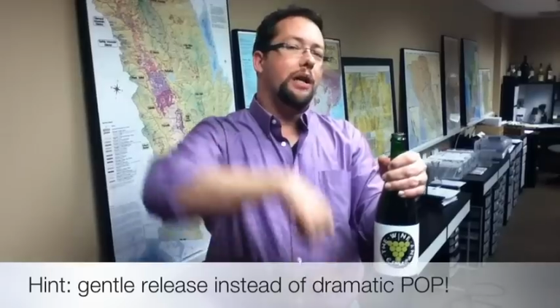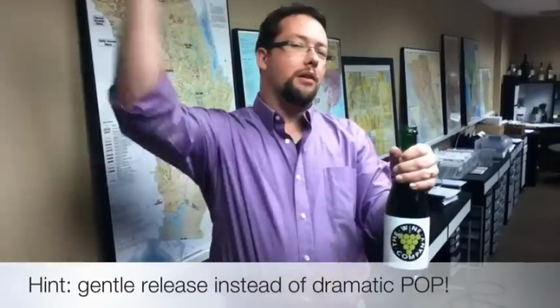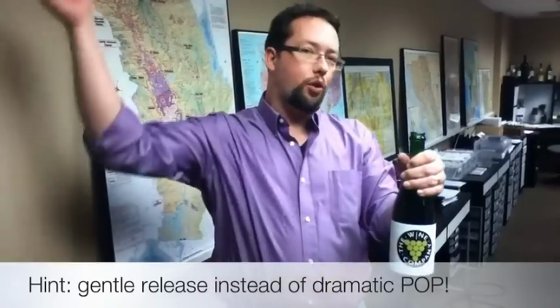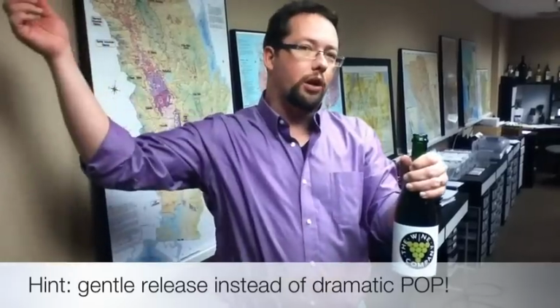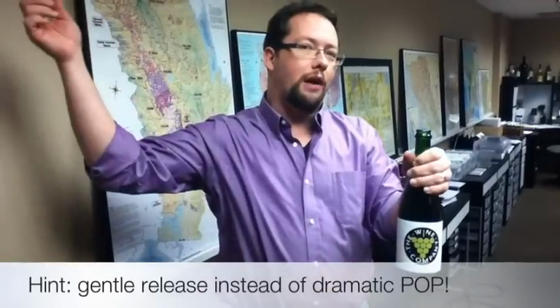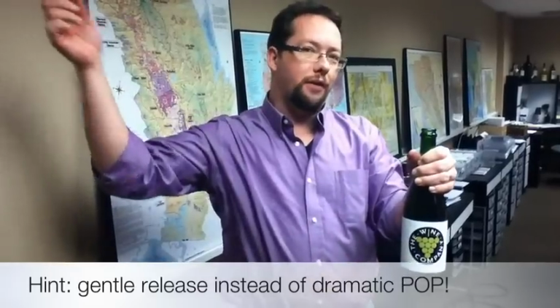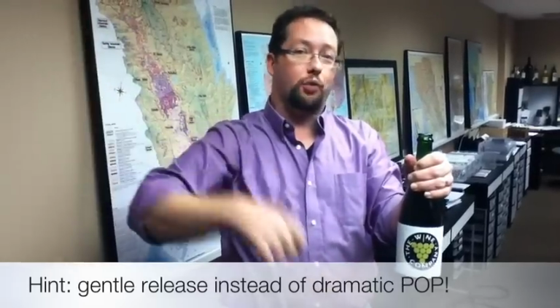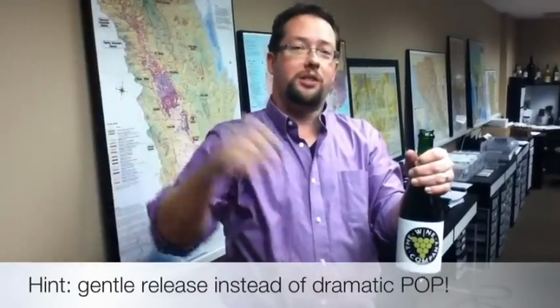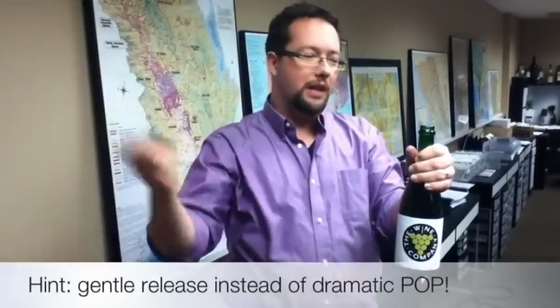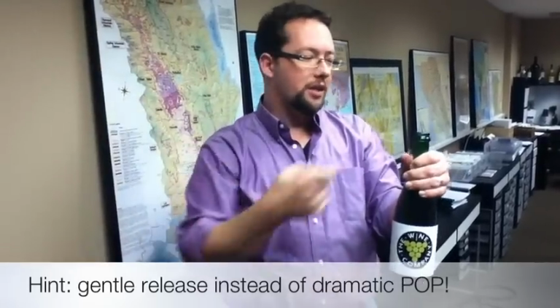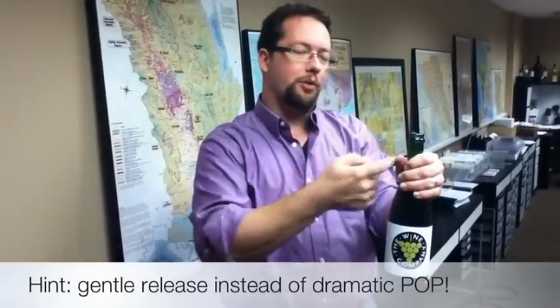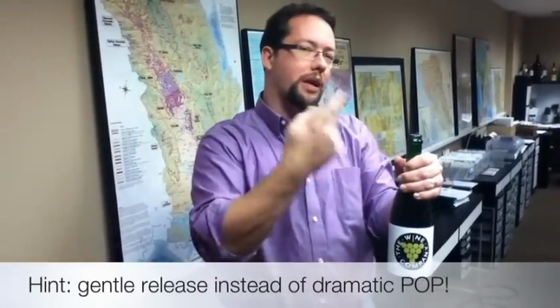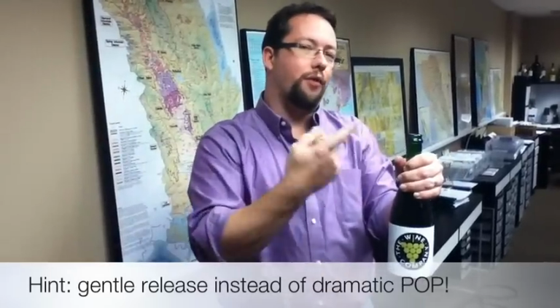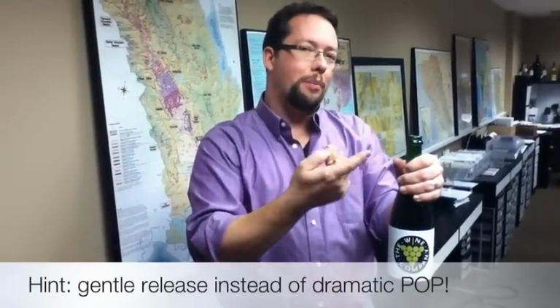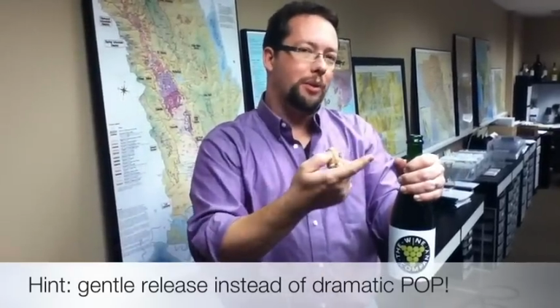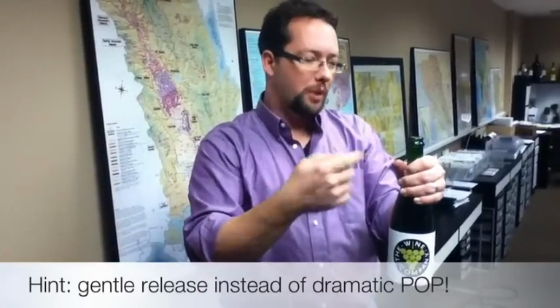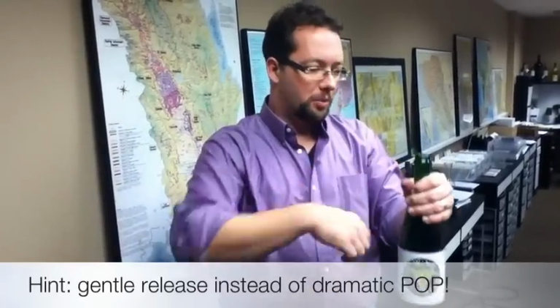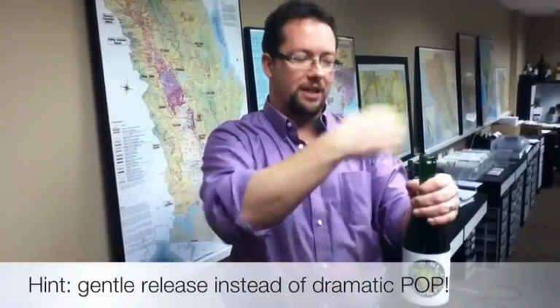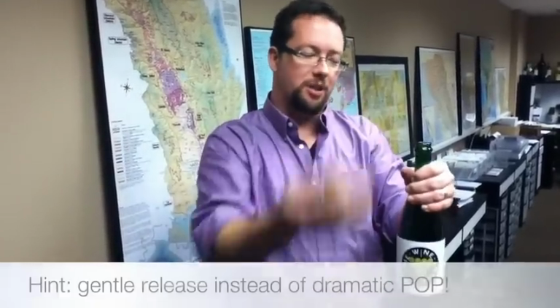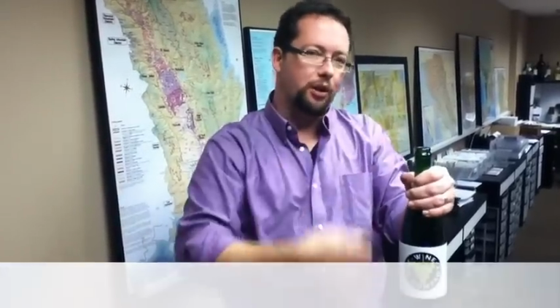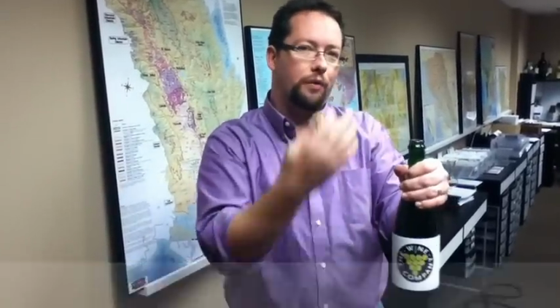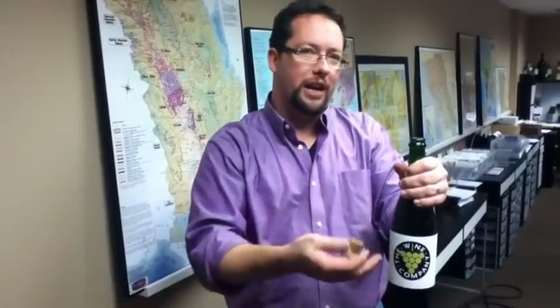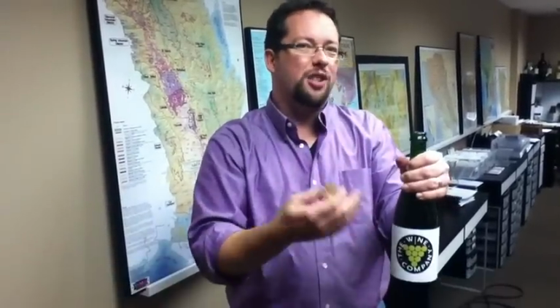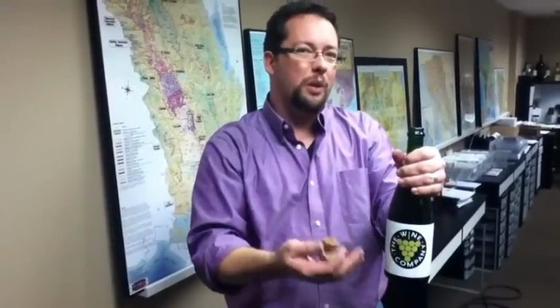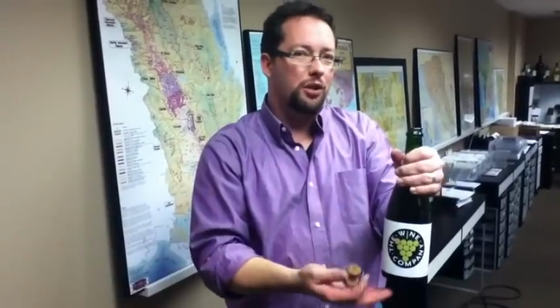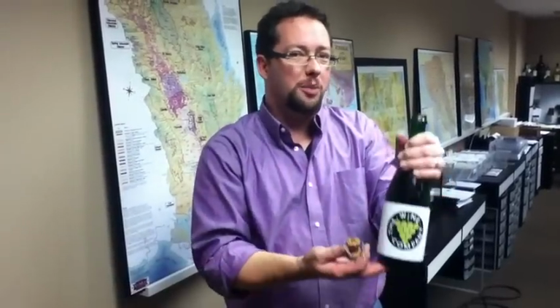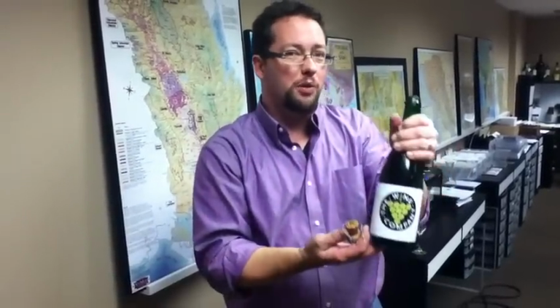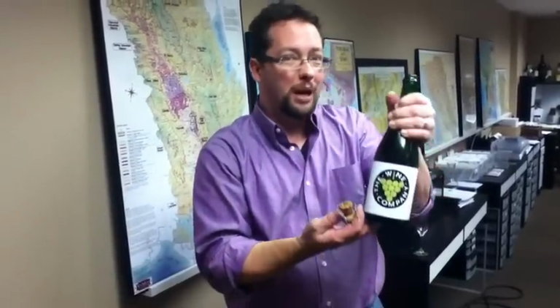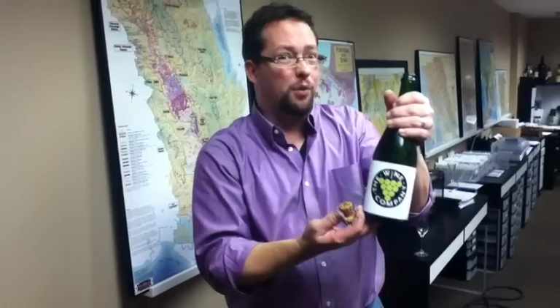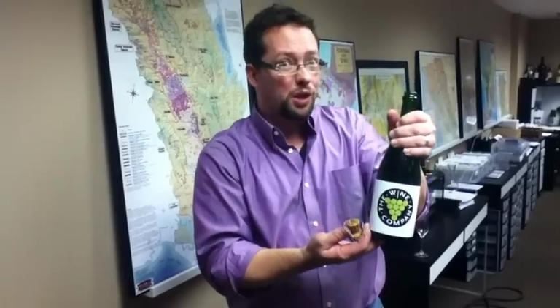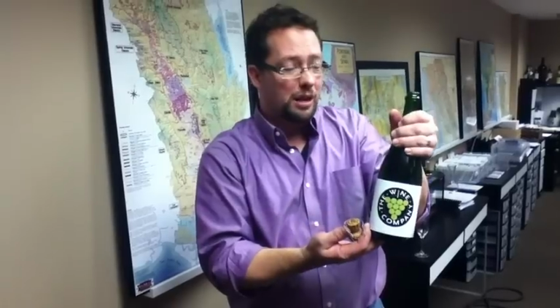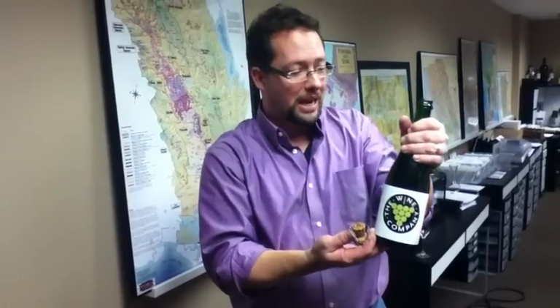Blowing the cork off aggressively can make it foam up a little bit too much and you might get it spilled all over your hands. You don't want to do that, especially with a bottle of real champagne.